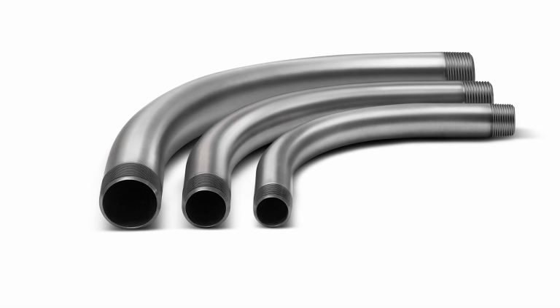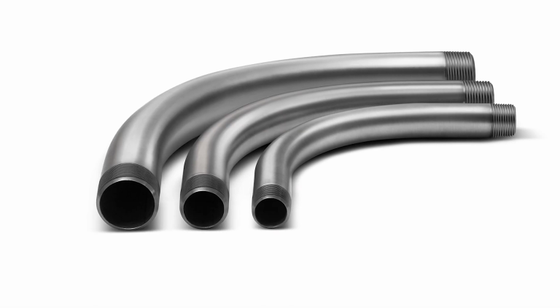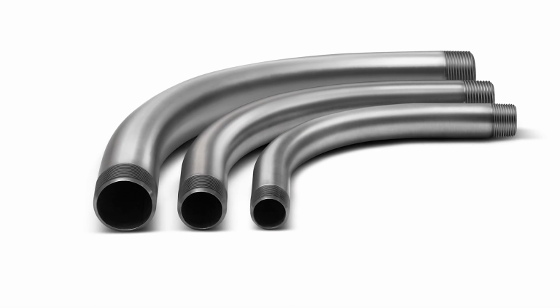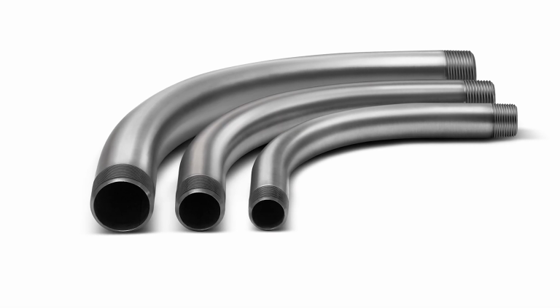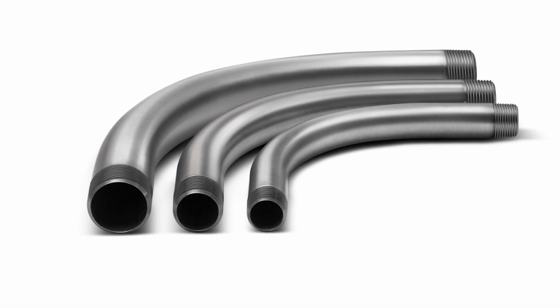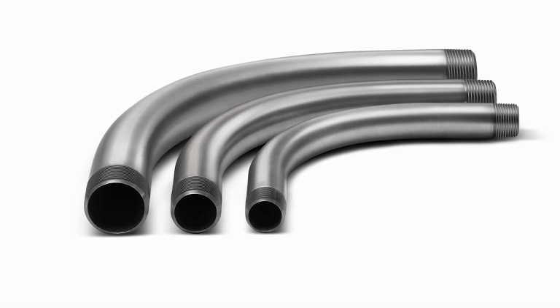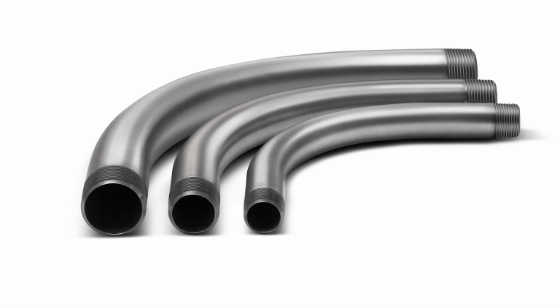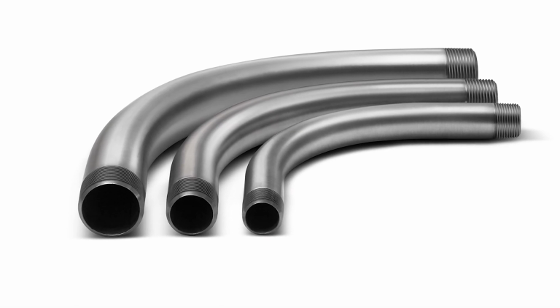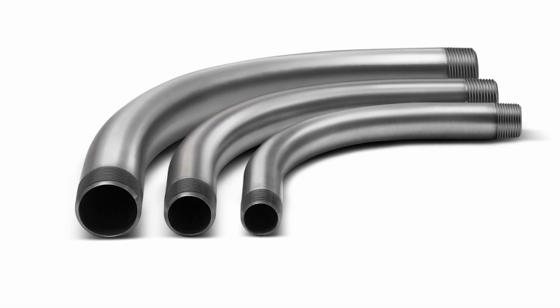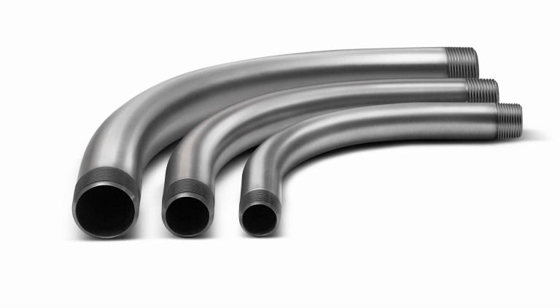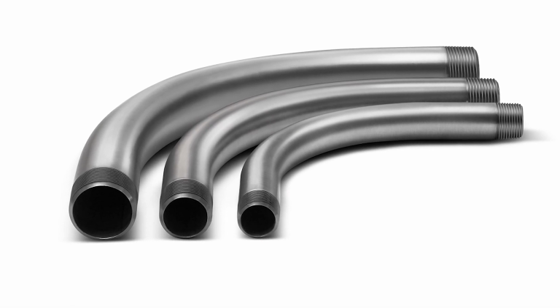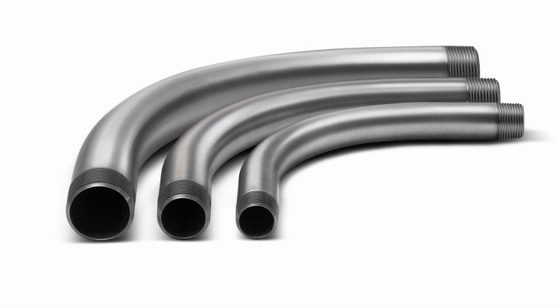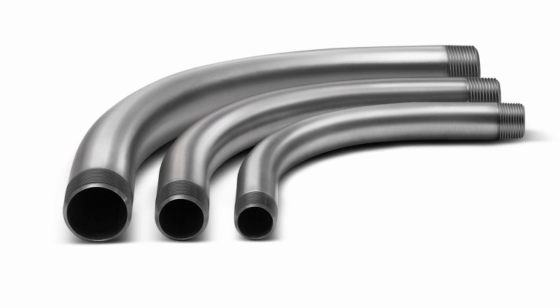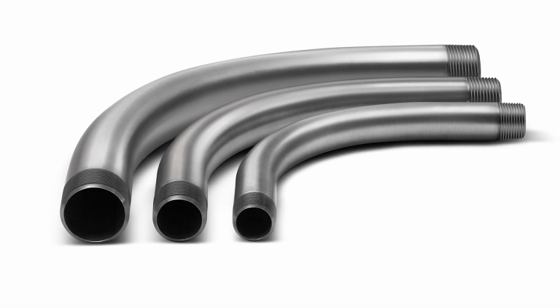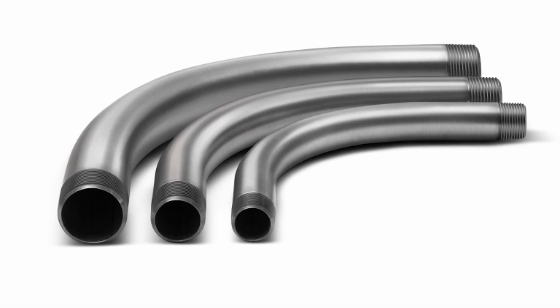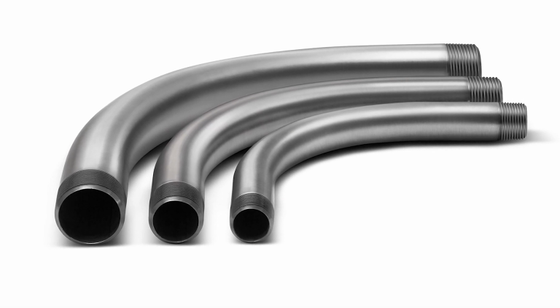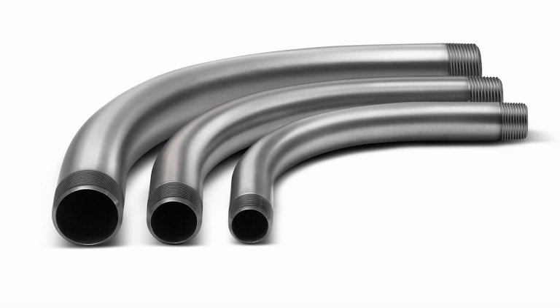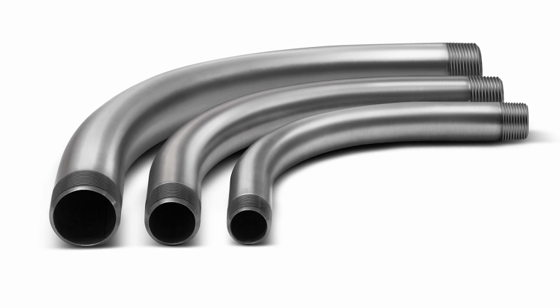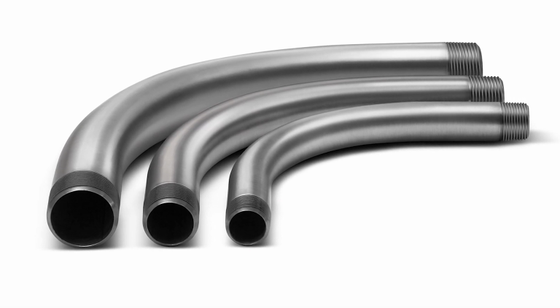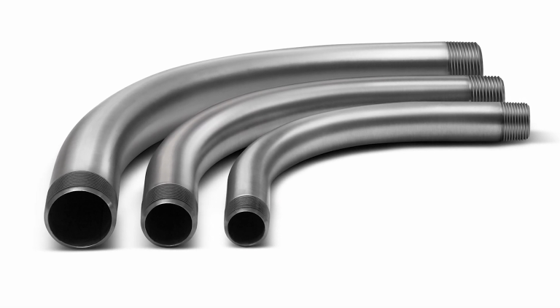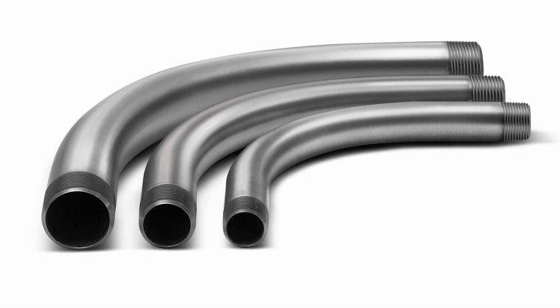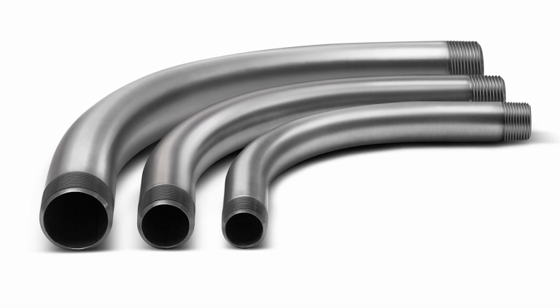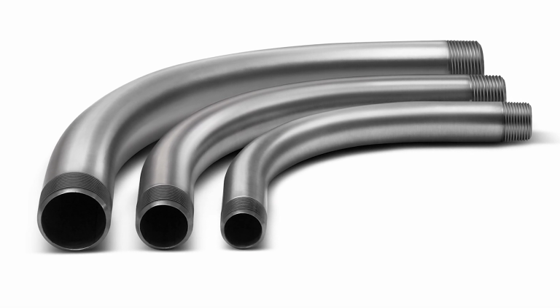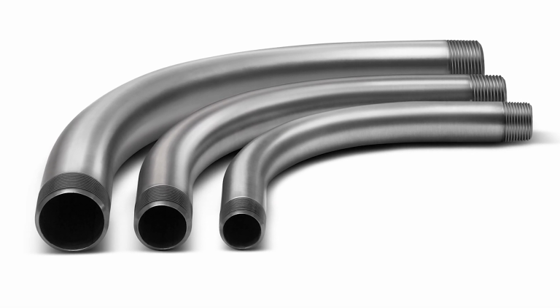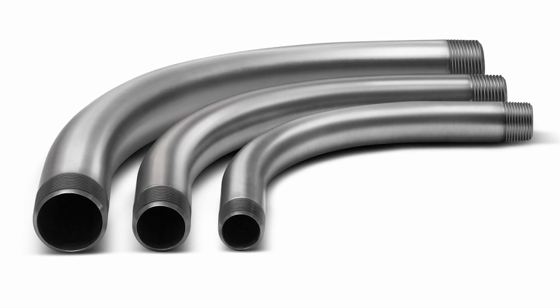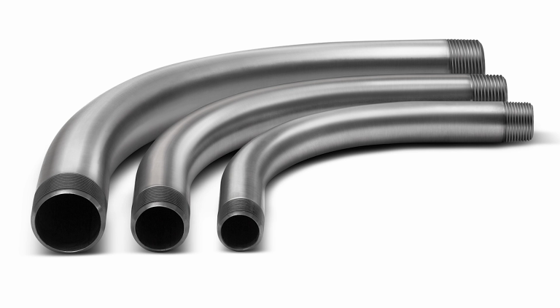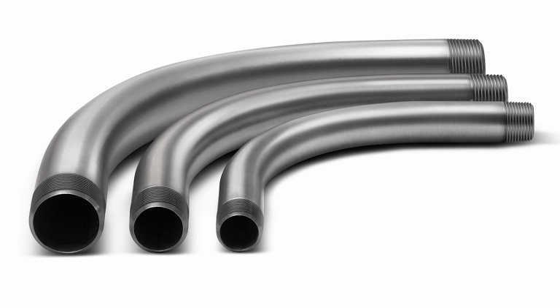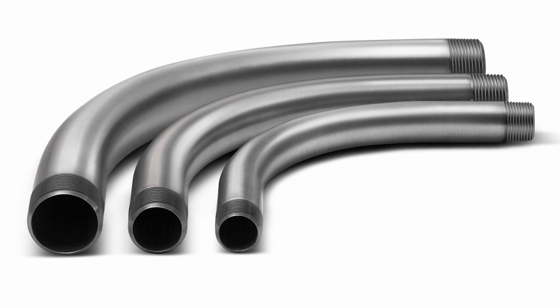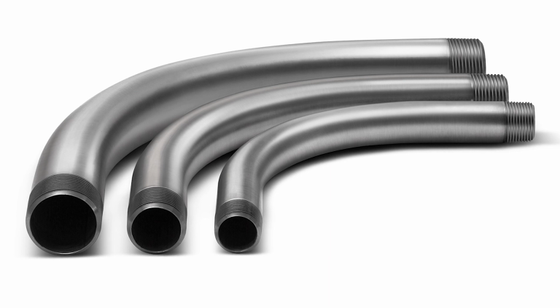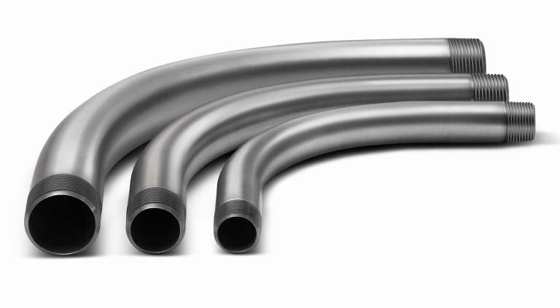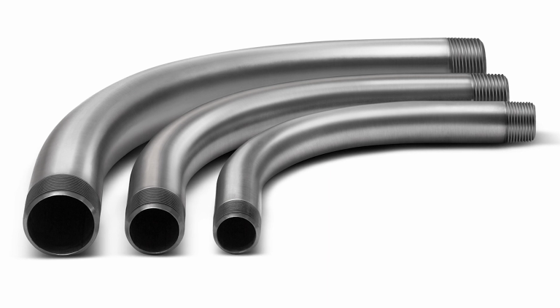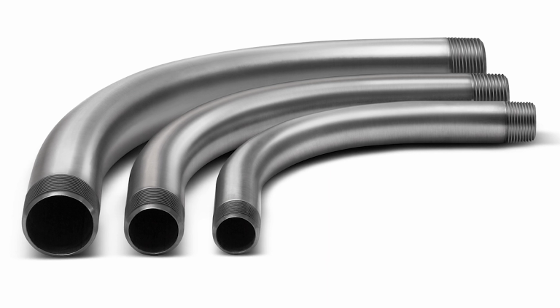Stainless steel factory elbows in trade sizes half inch to four inch are available as an alternative to field bending.